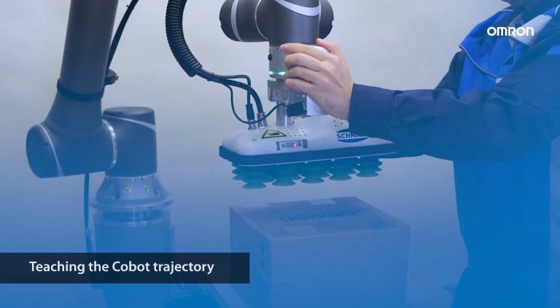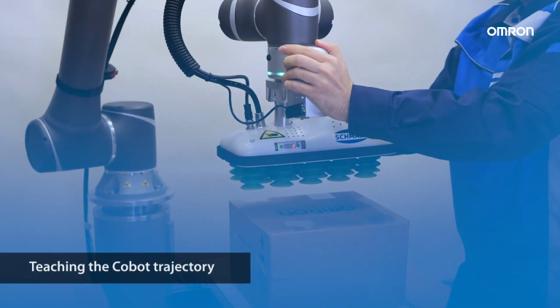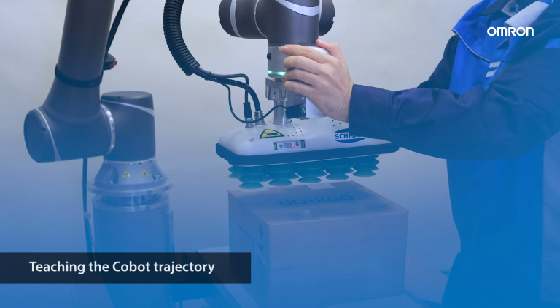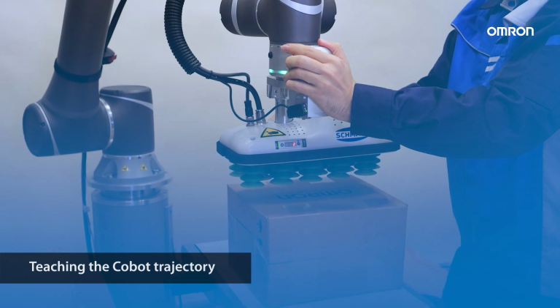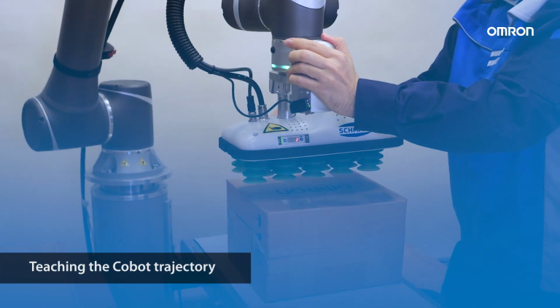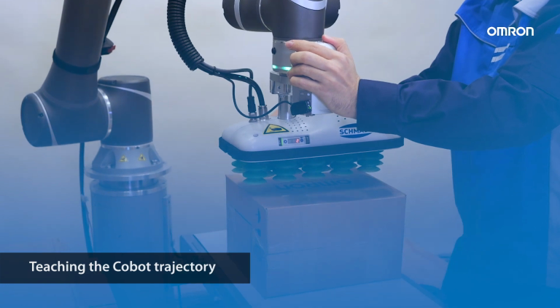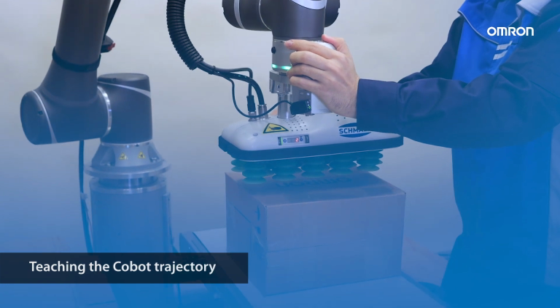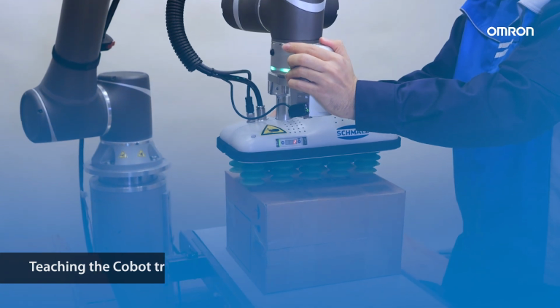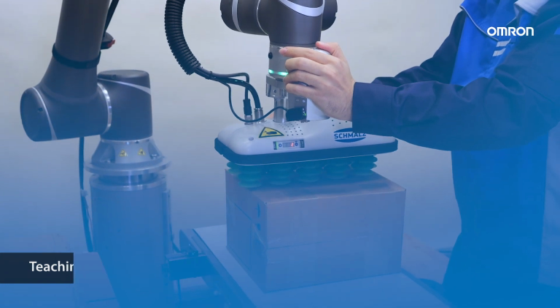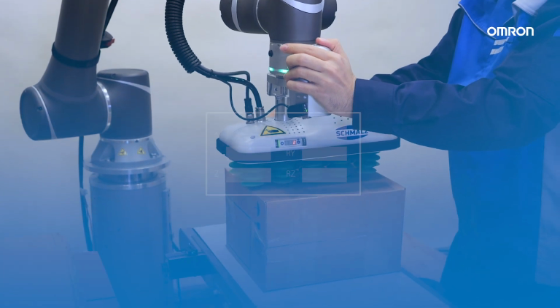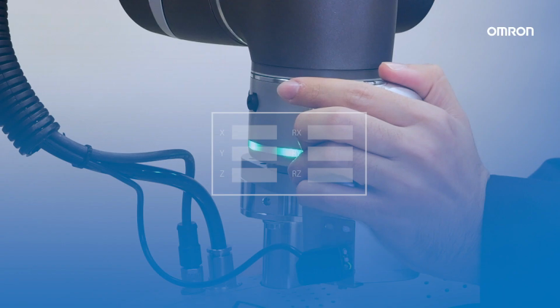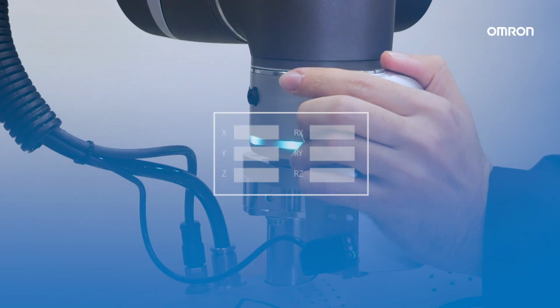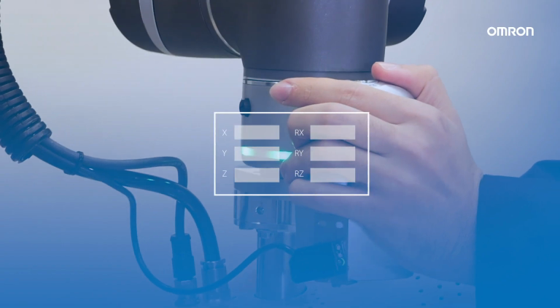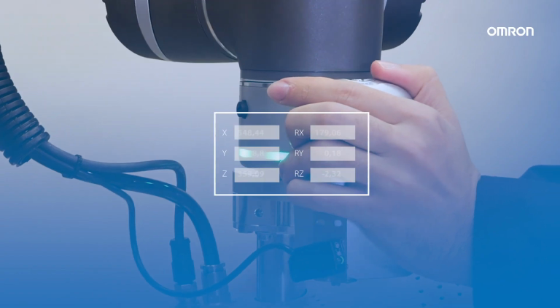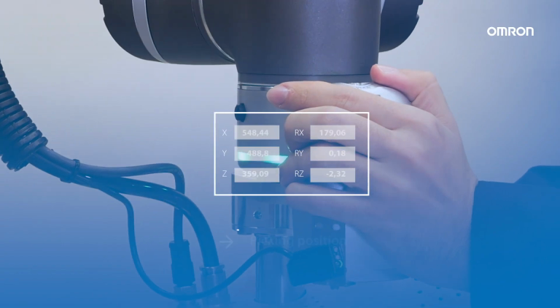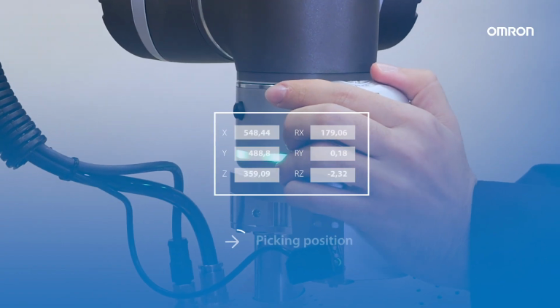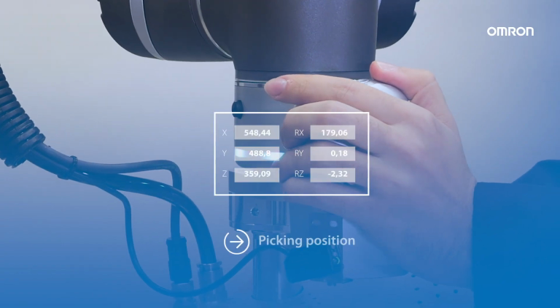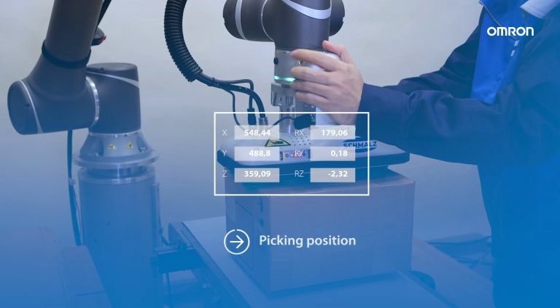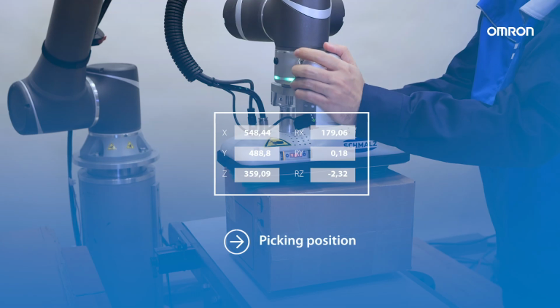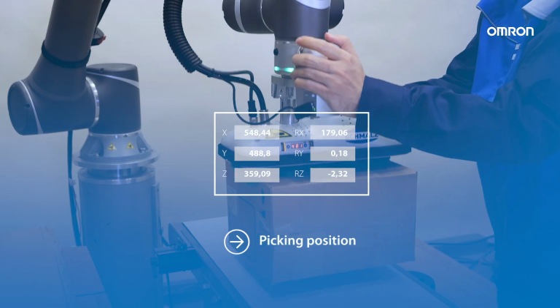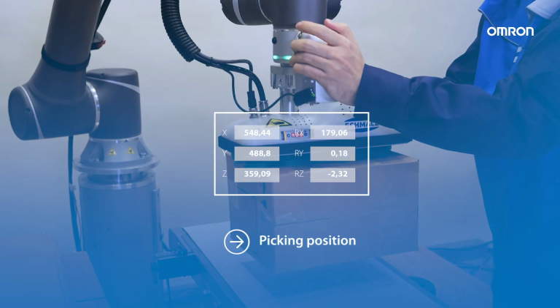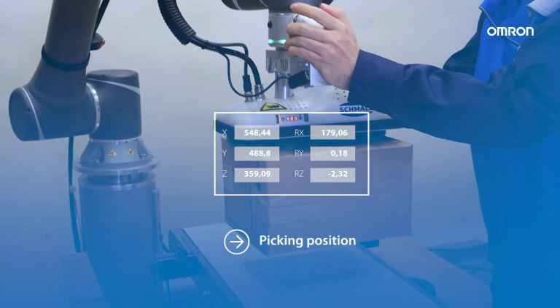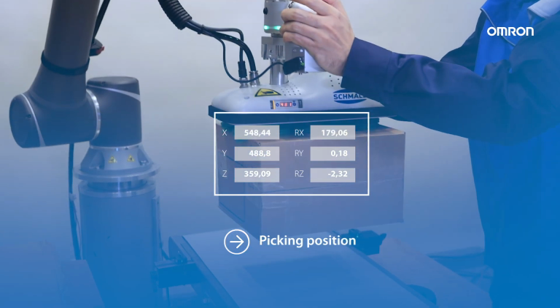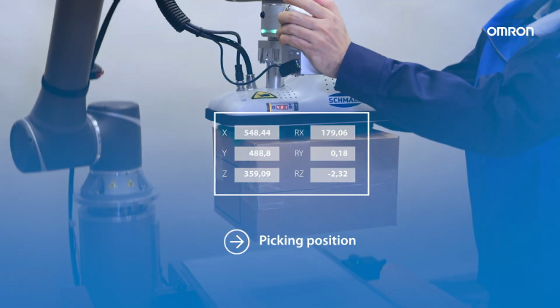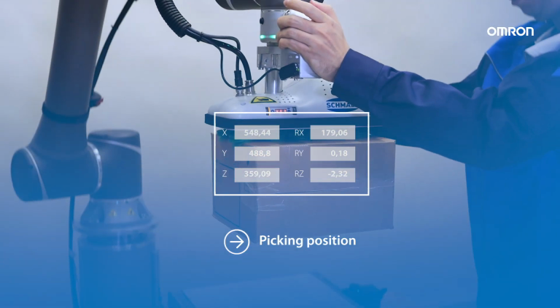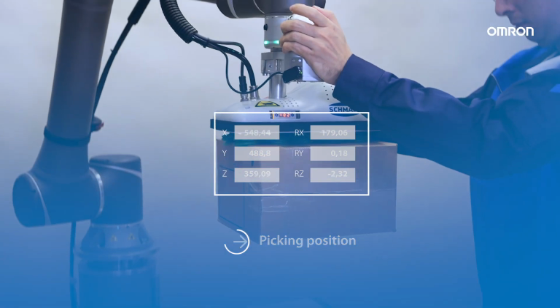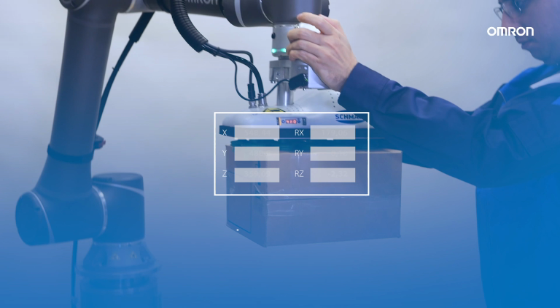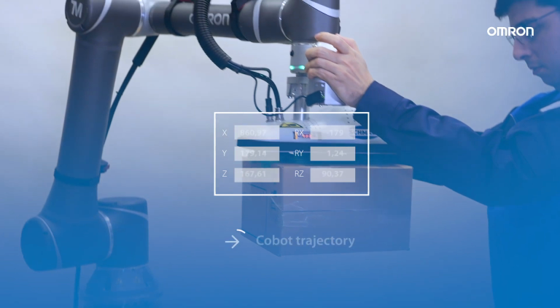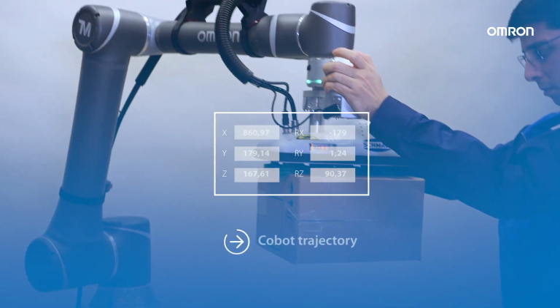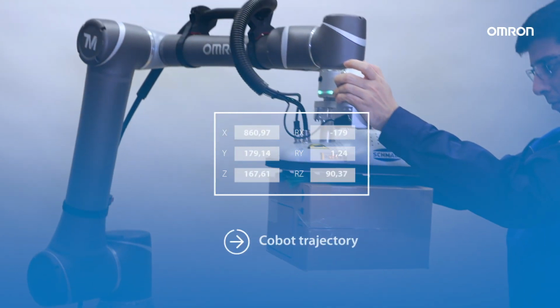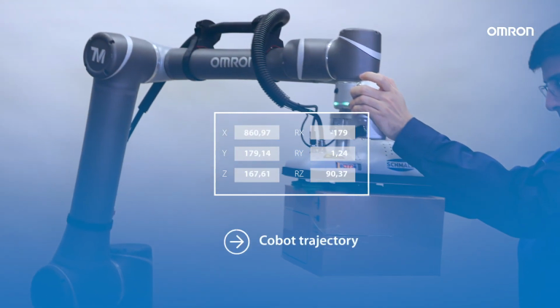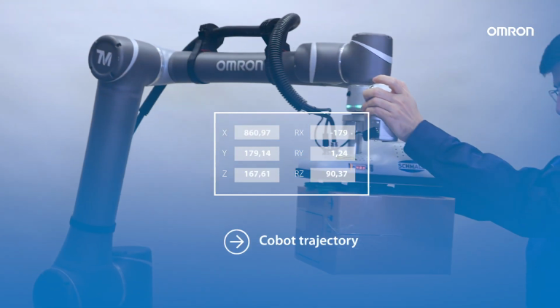The COBA trajectory can be easily defined by teaching from the starting picking point, step by step up to the different positions.